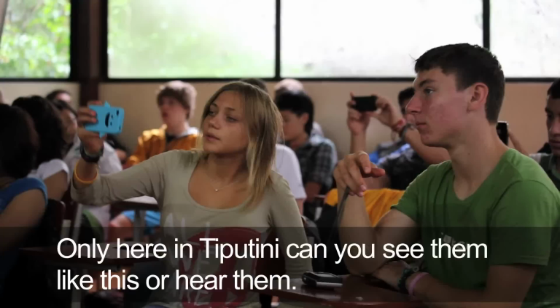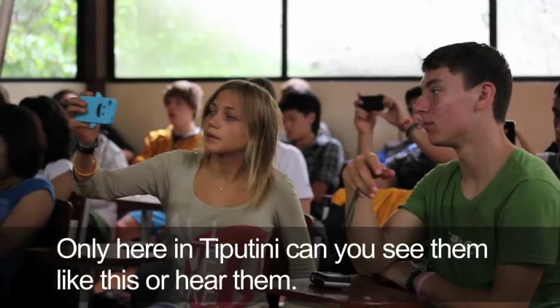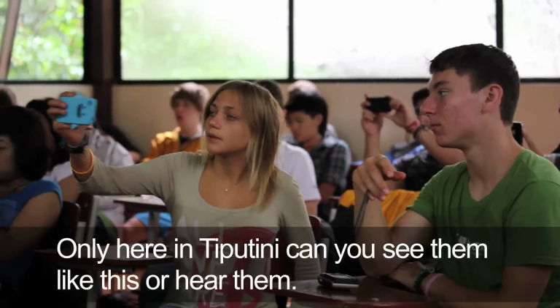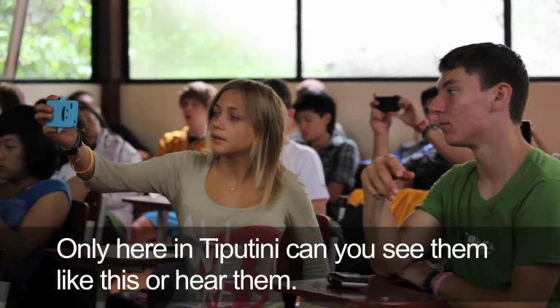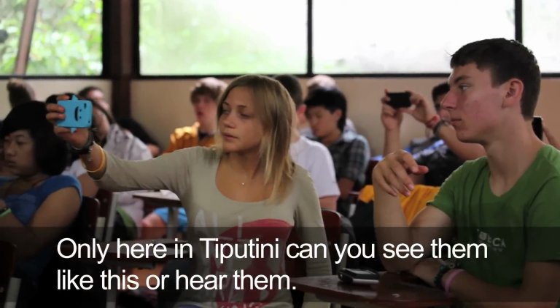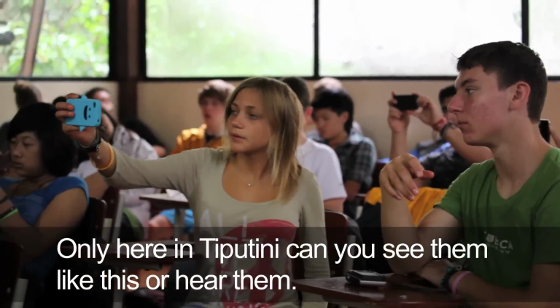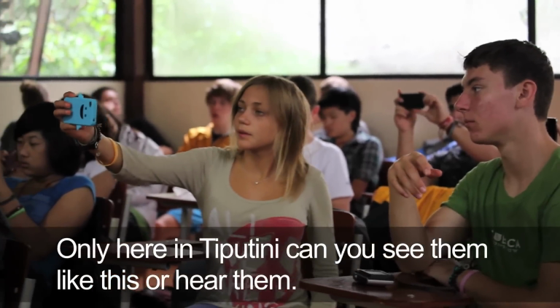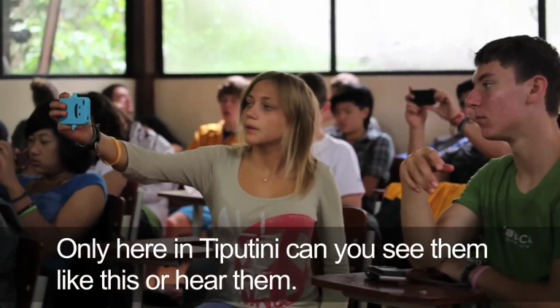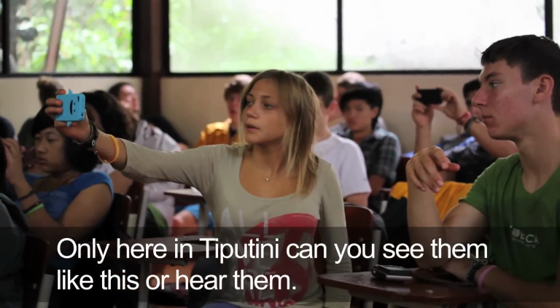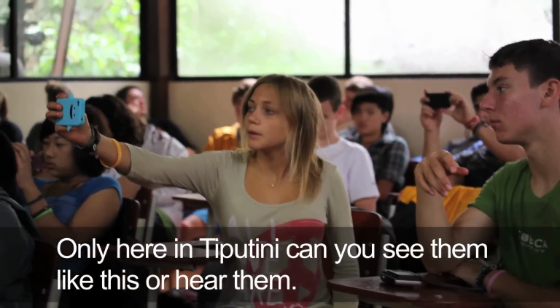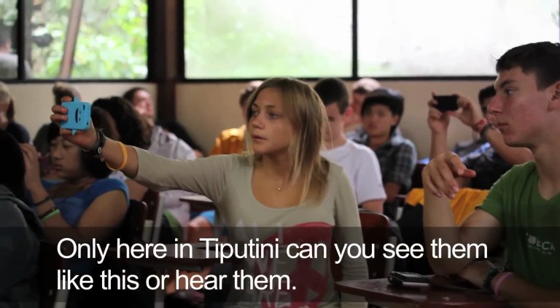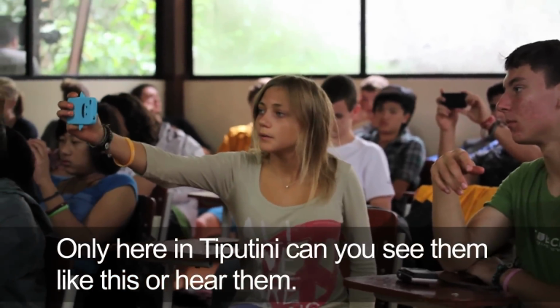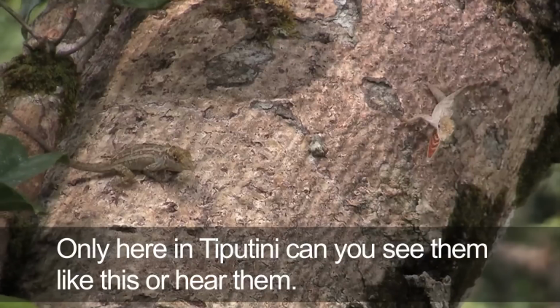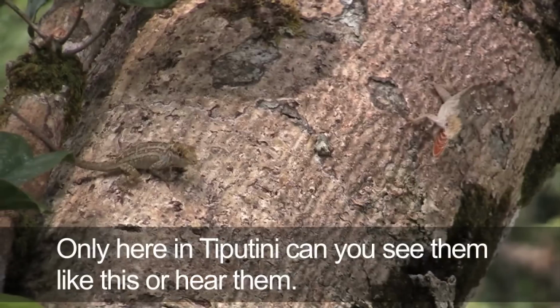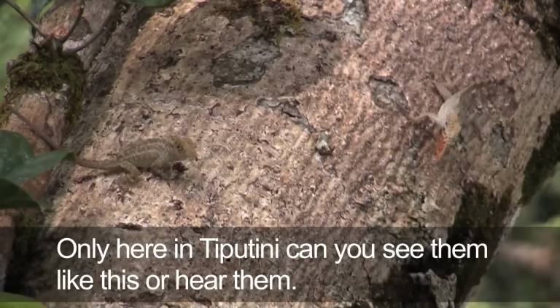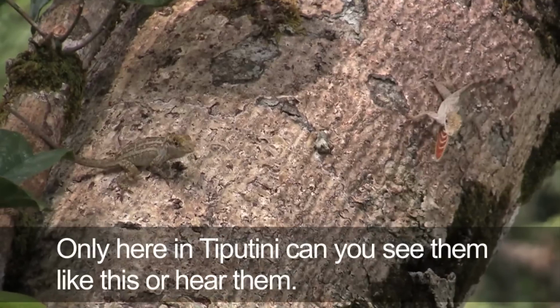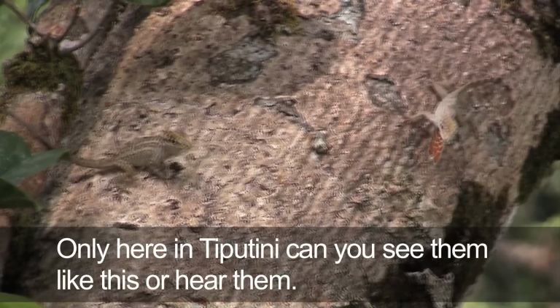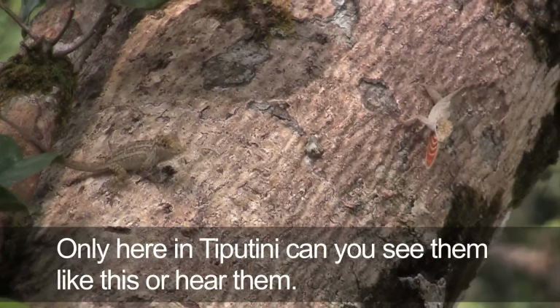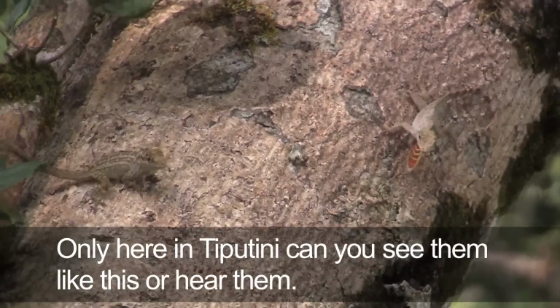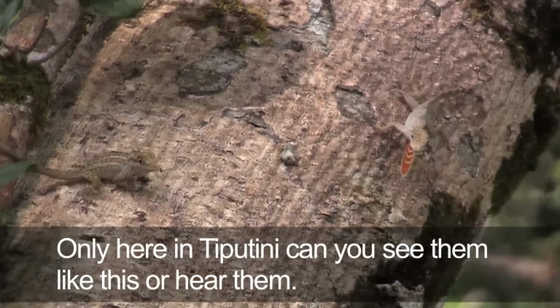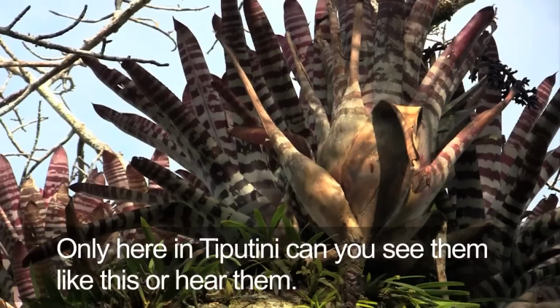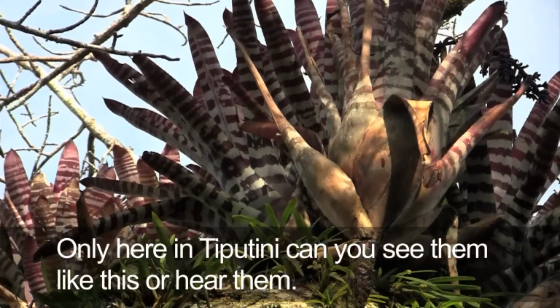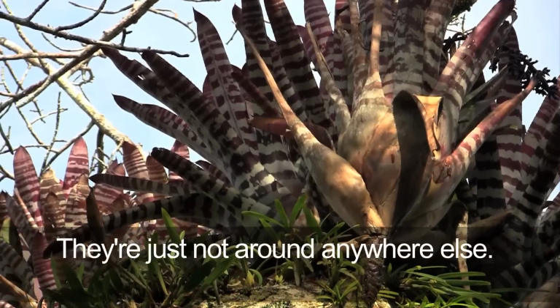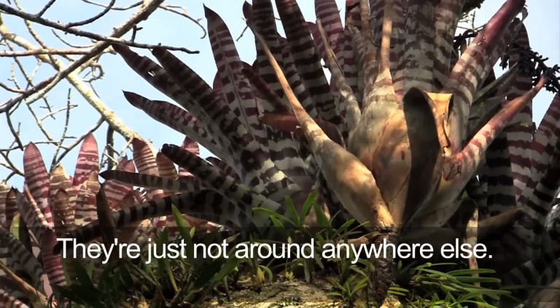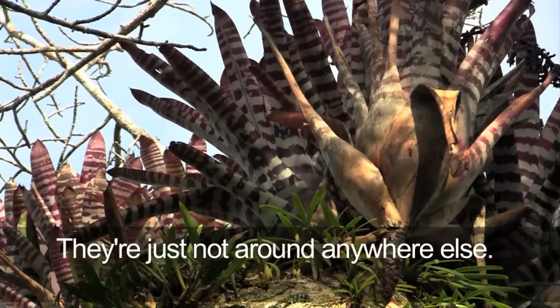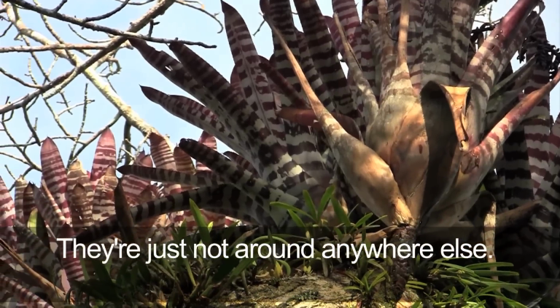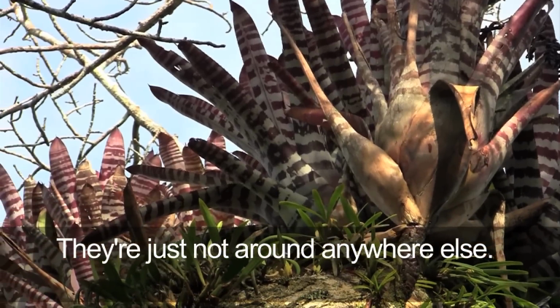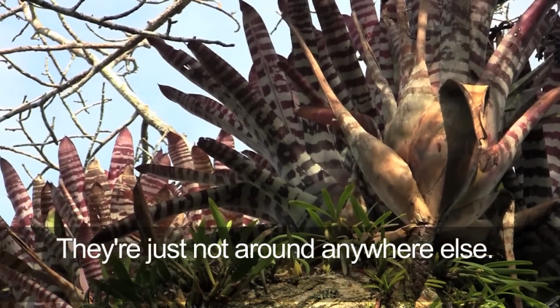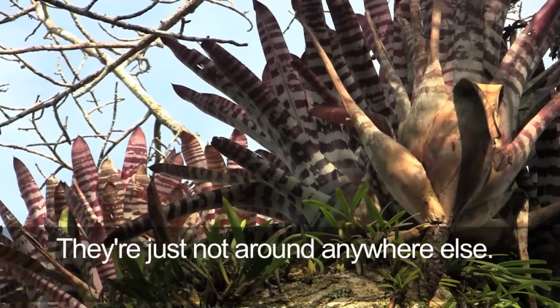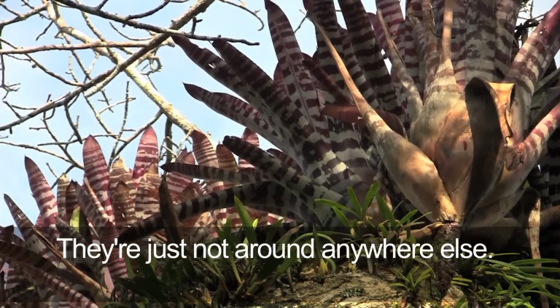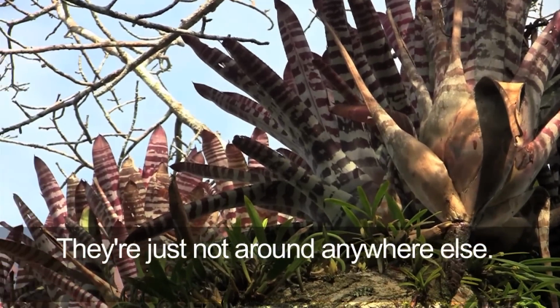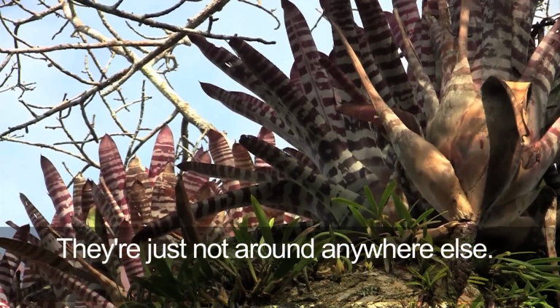You can only see piquedines when you see them like this or hear them, because they're just not around anywhere else.